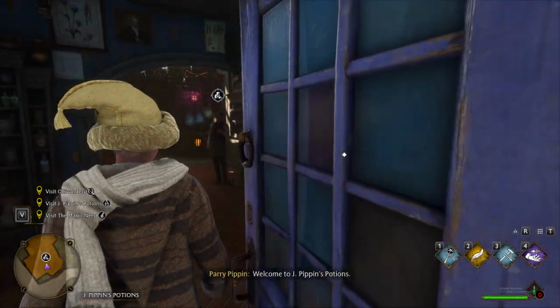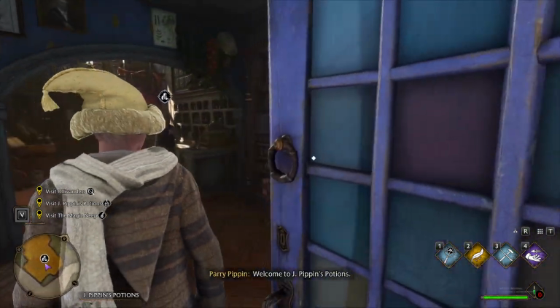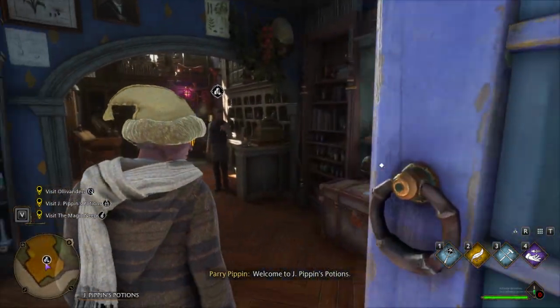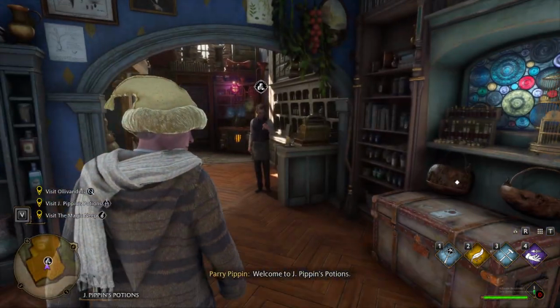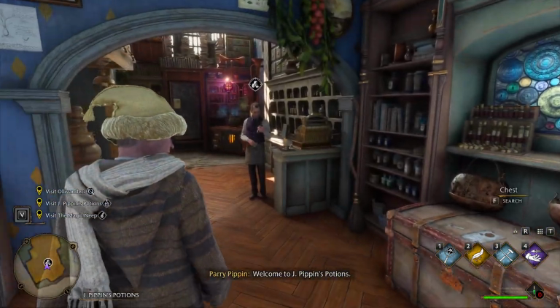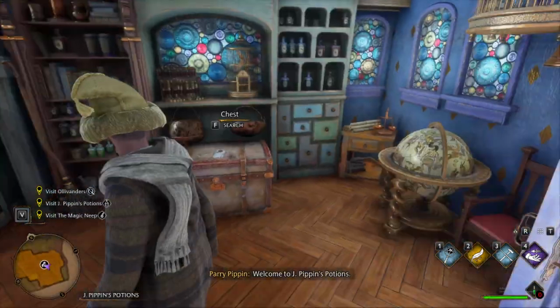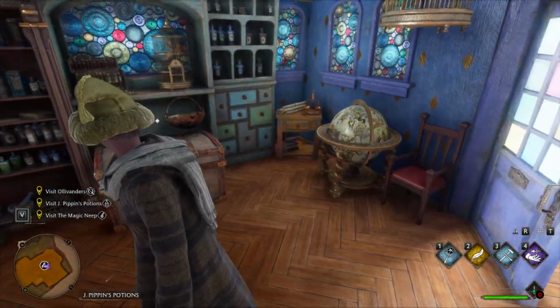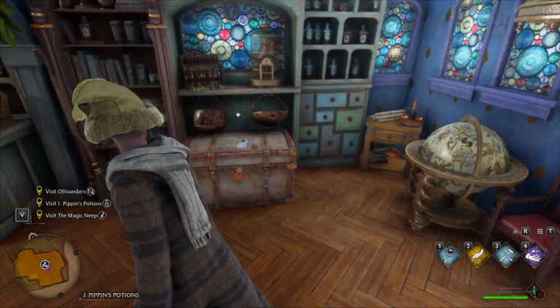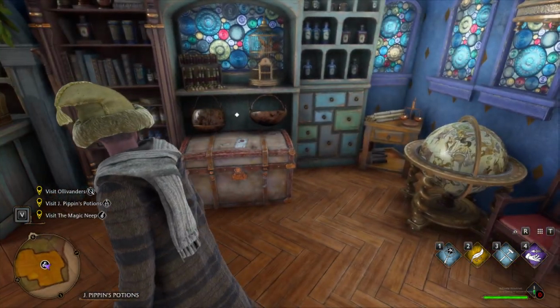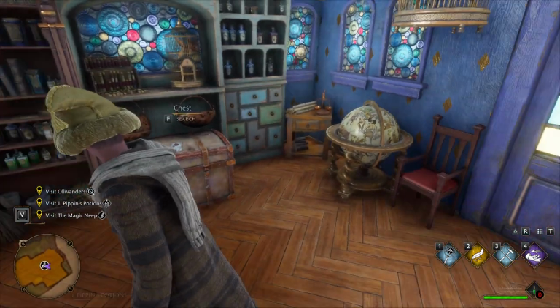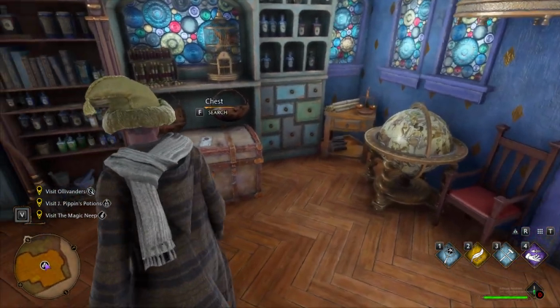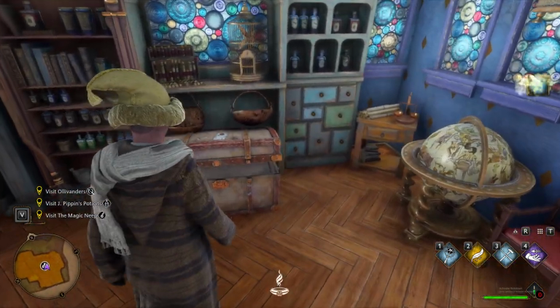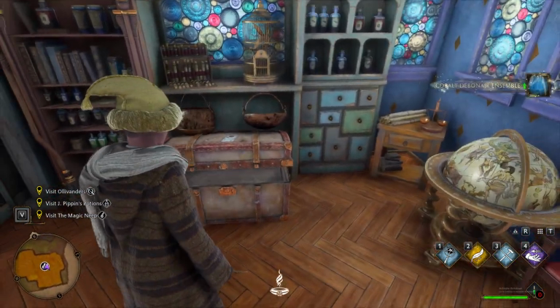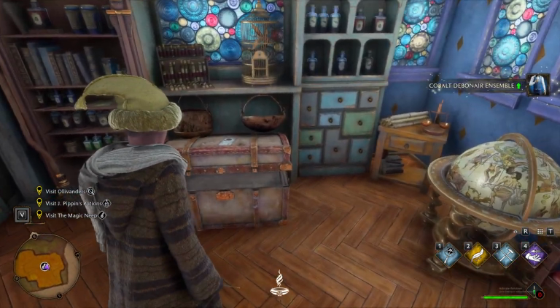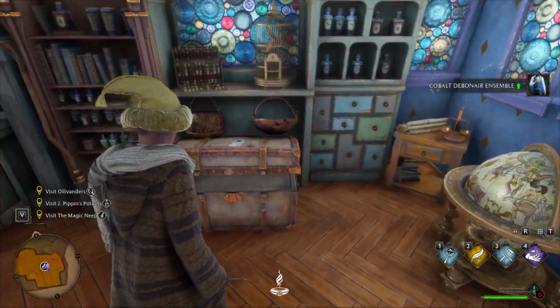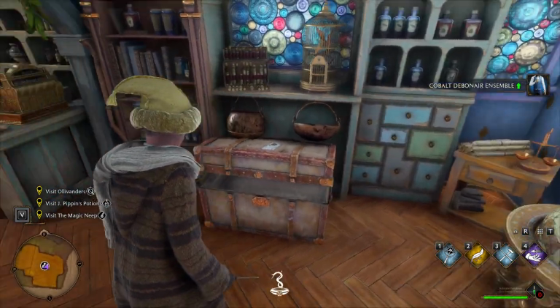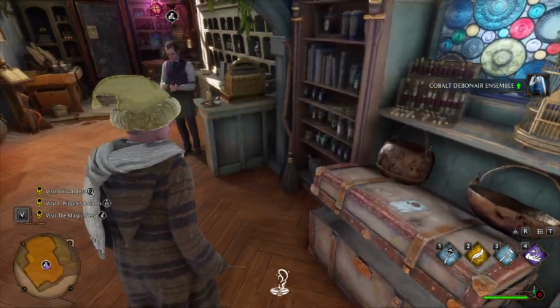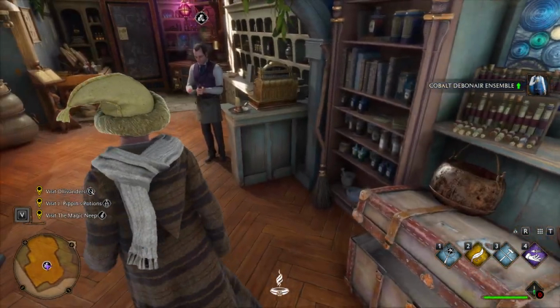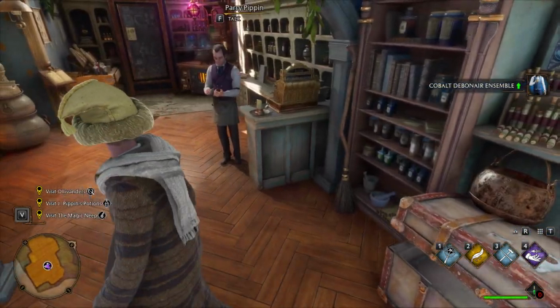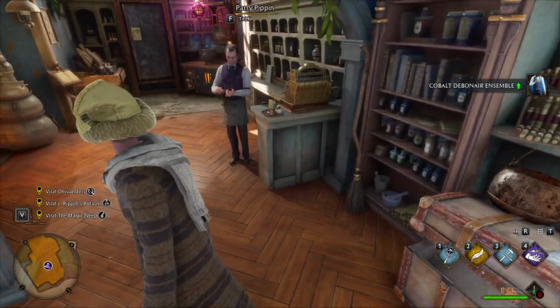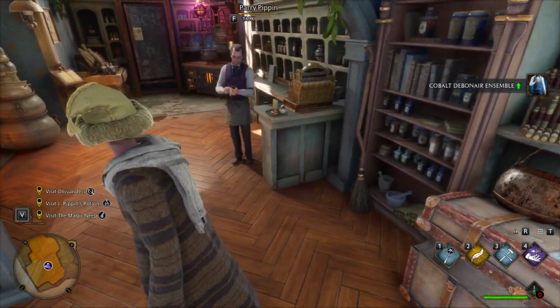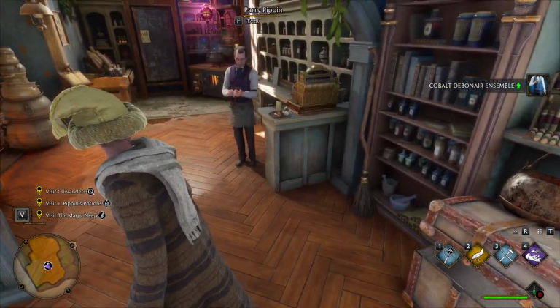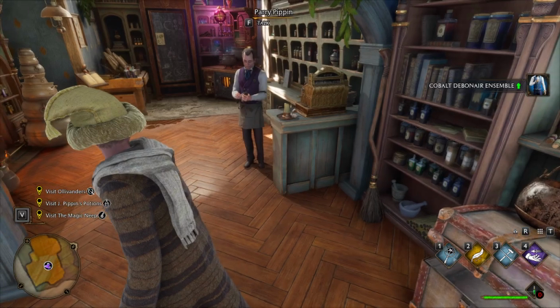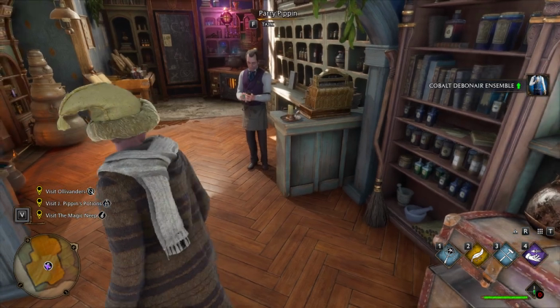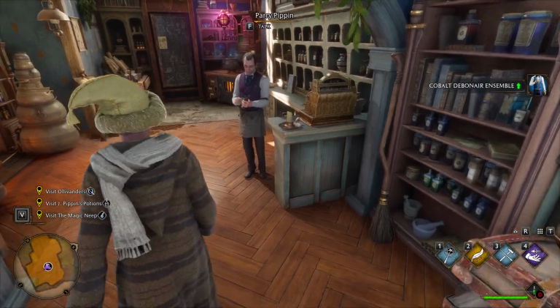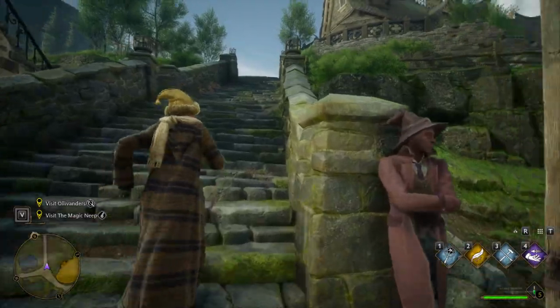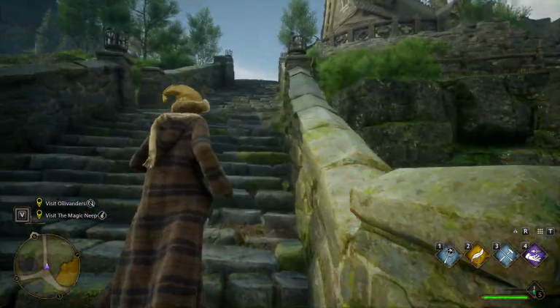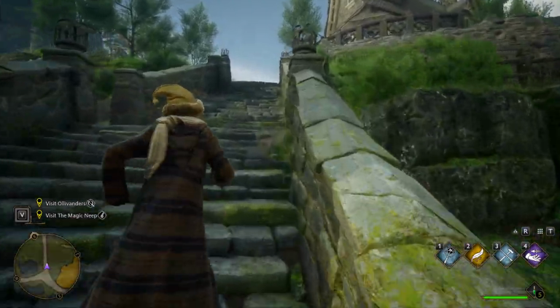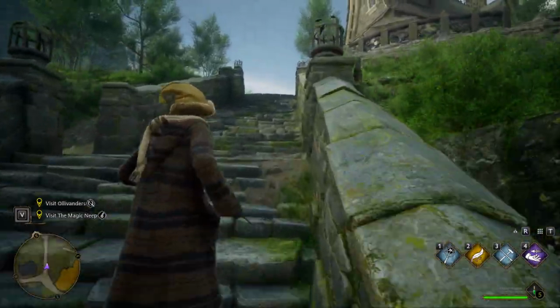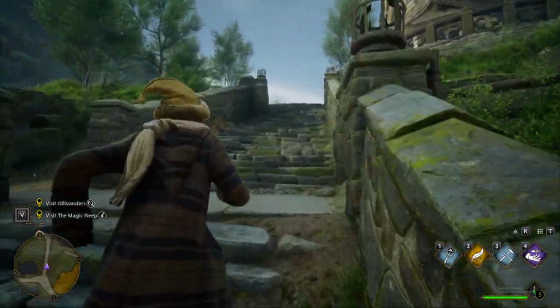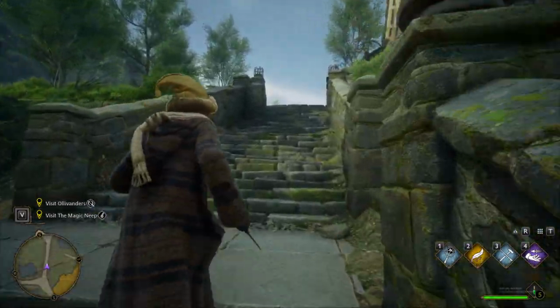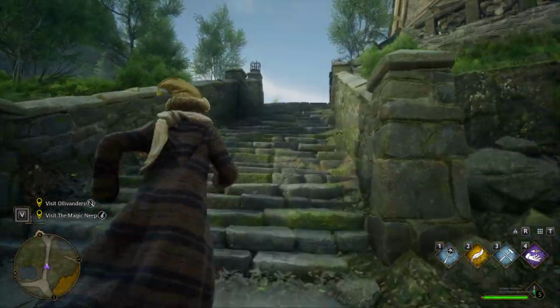Now go to Pippin's Potions. In here there's gonna be a chest, and in this chest you can find a Cobalt debonair ensemble.